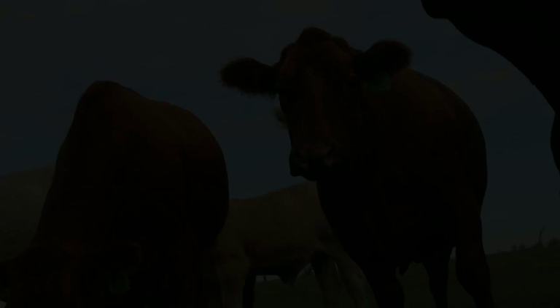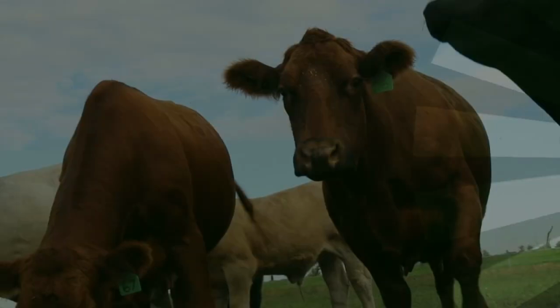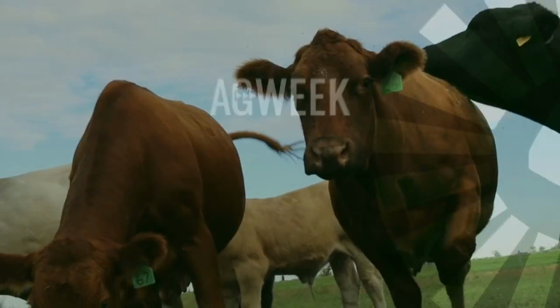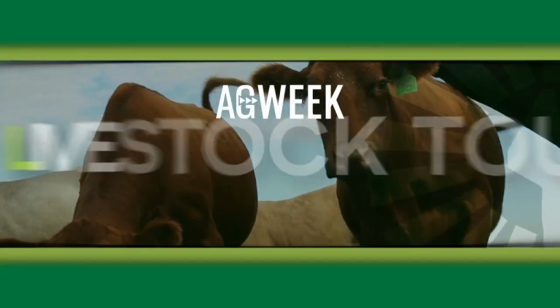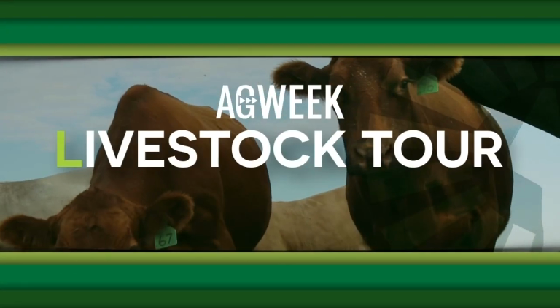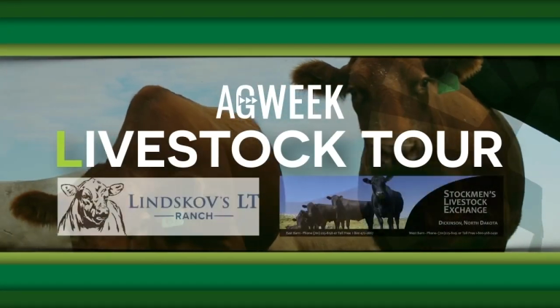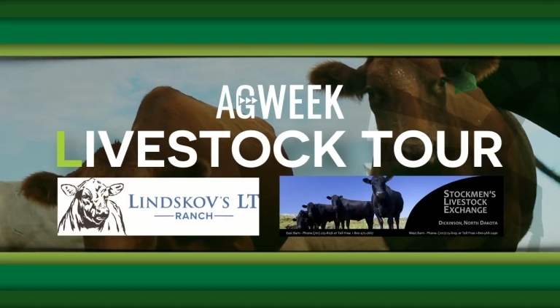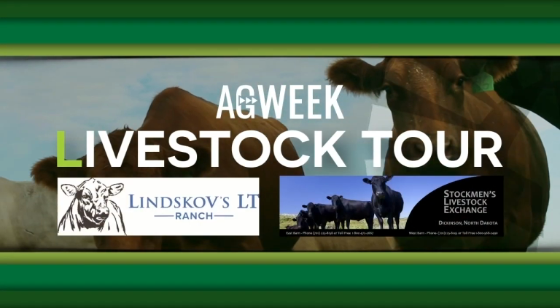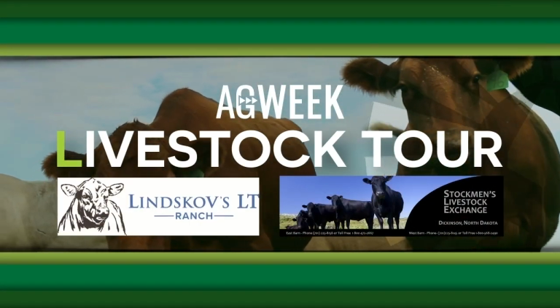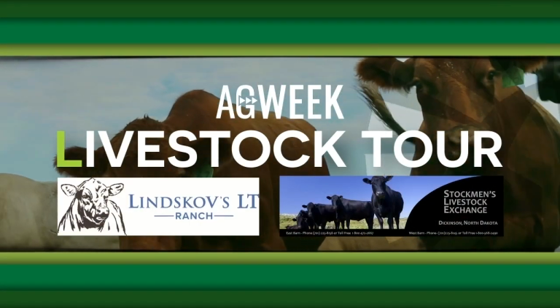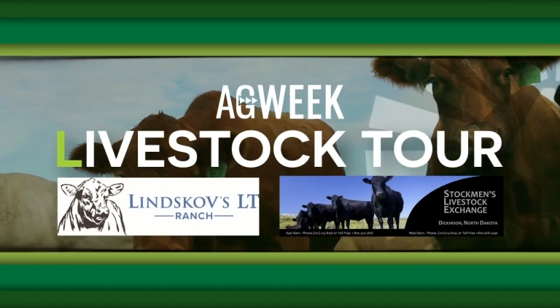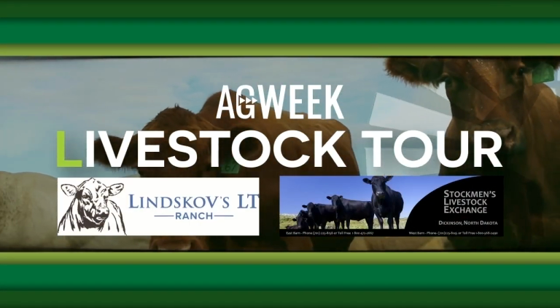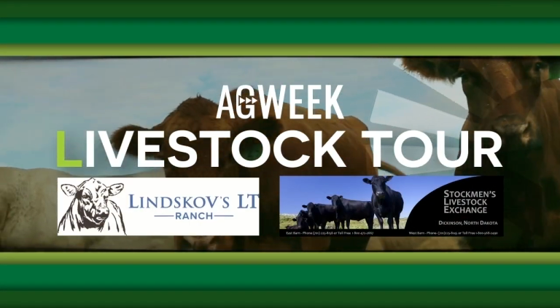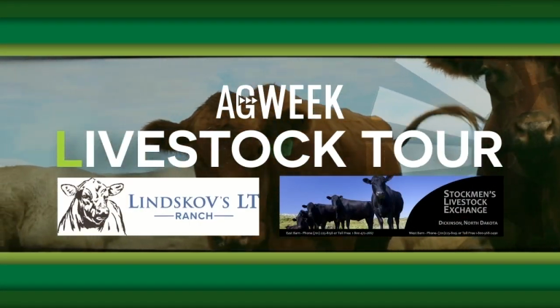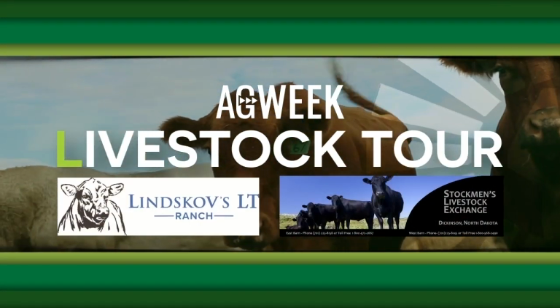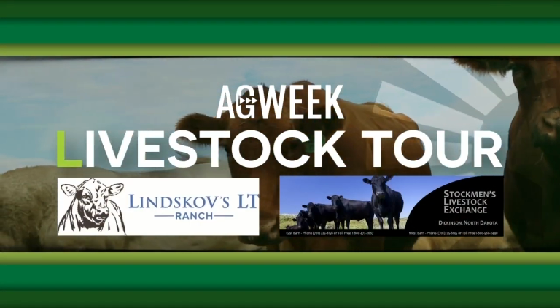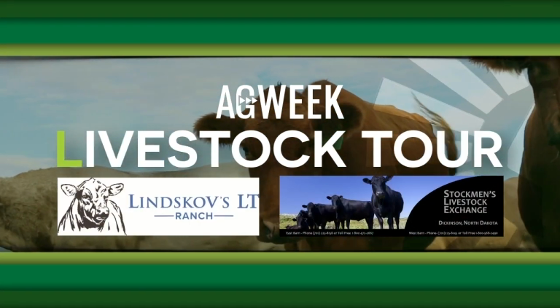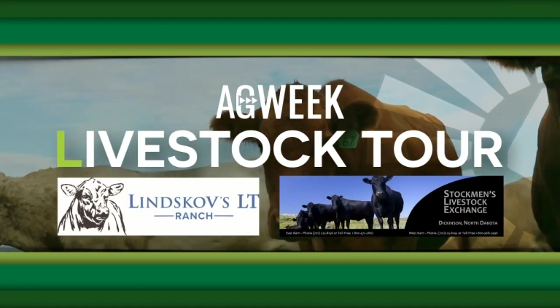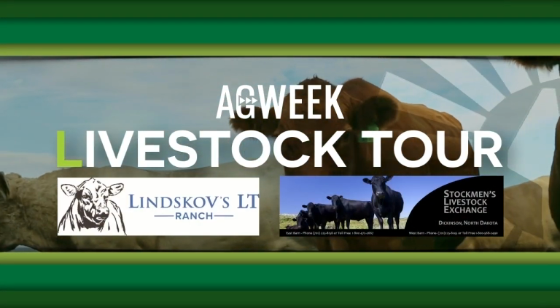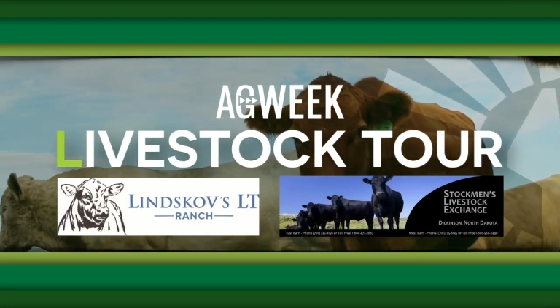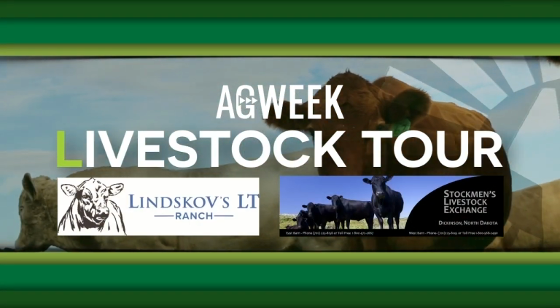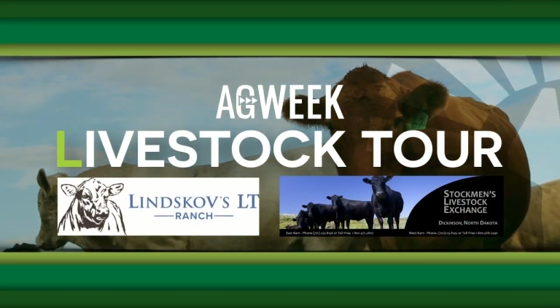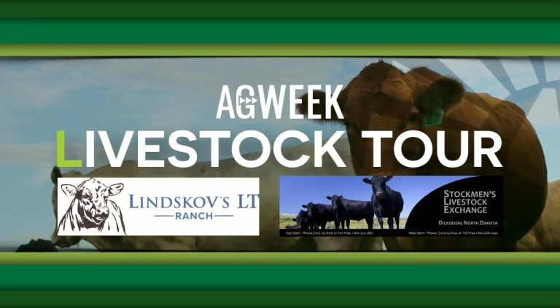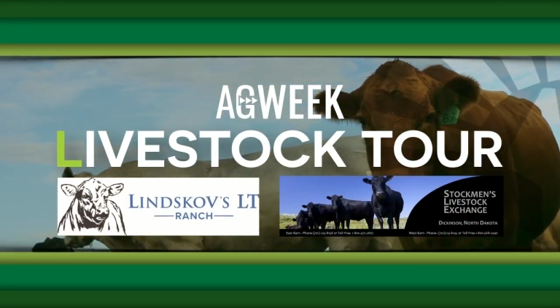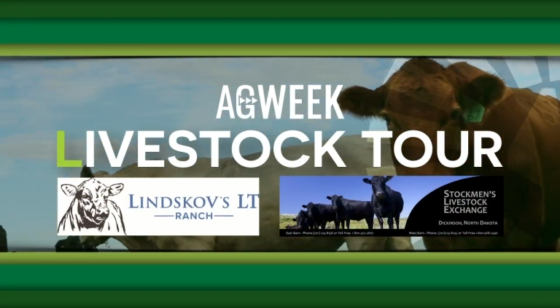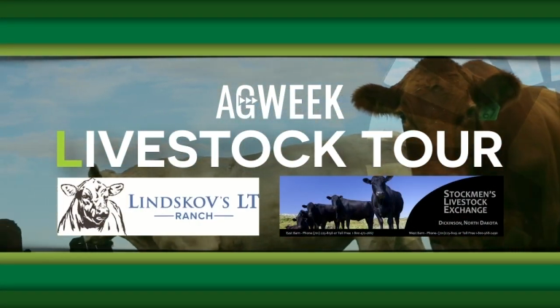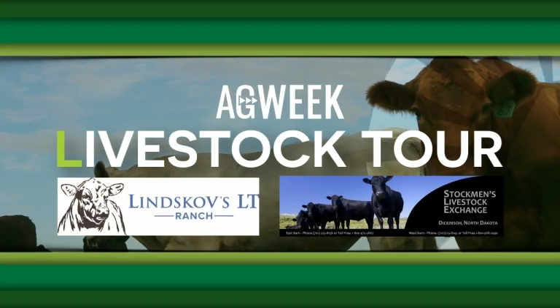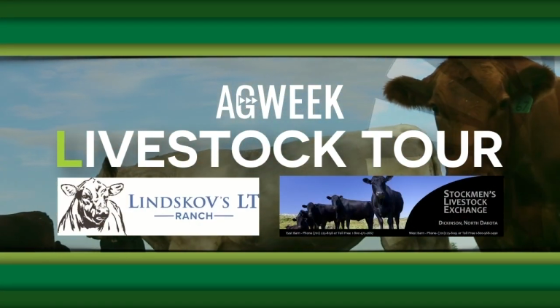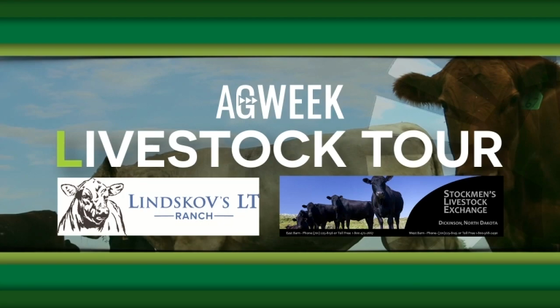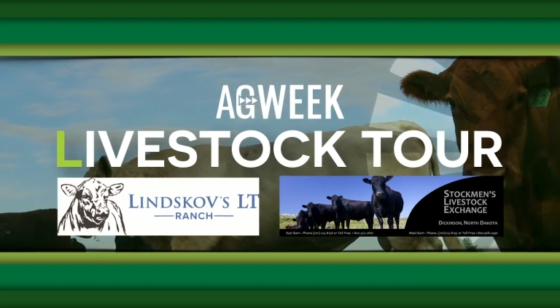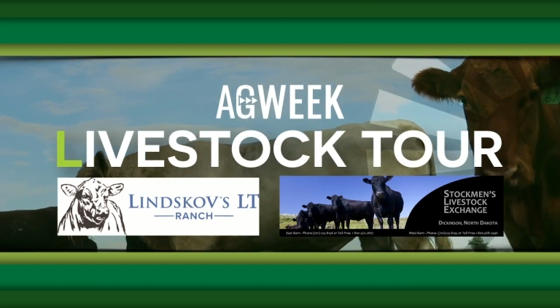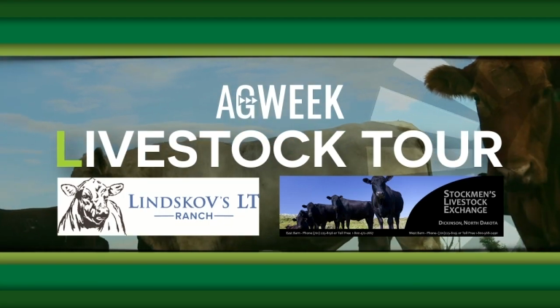The Ag Week Livestock Tour is brought to you by Linskov Ranch and Stockman's Livestock Exchange.